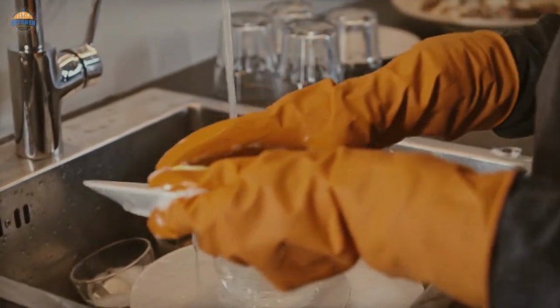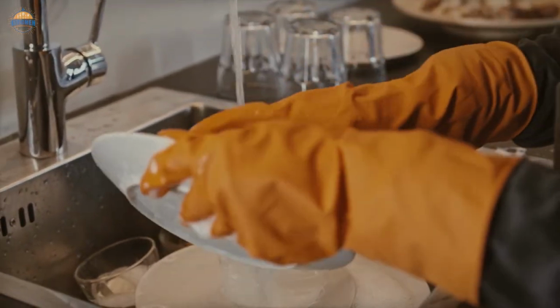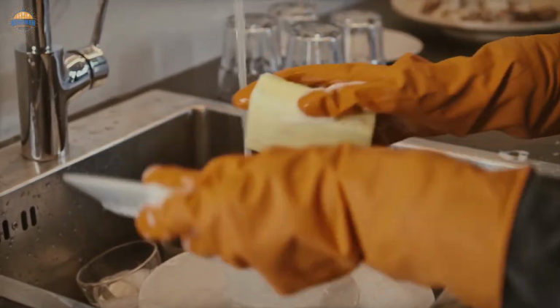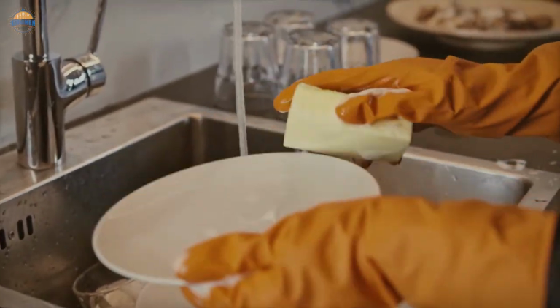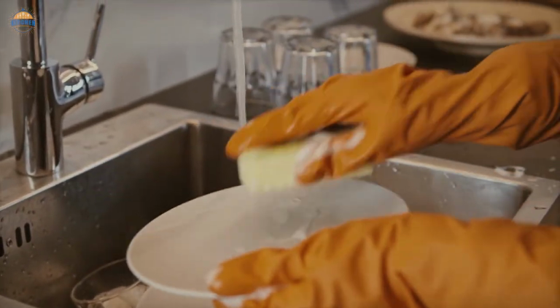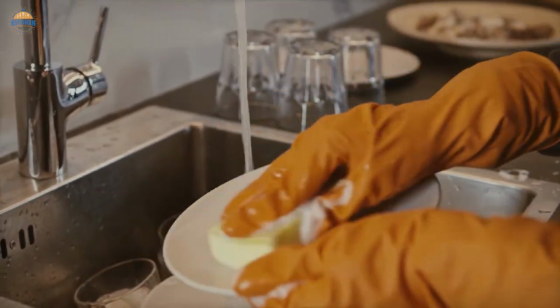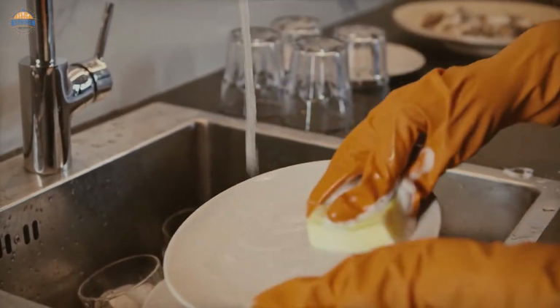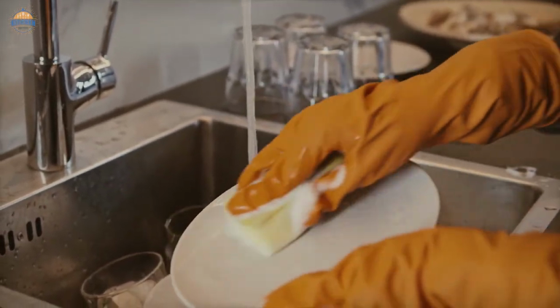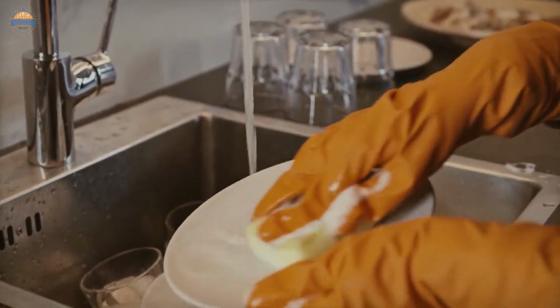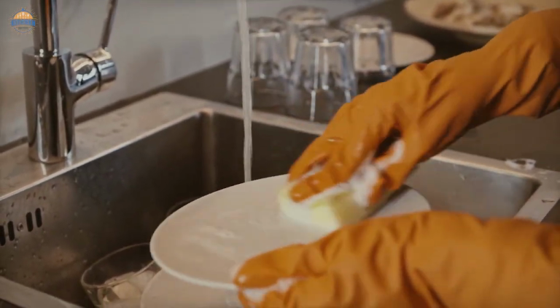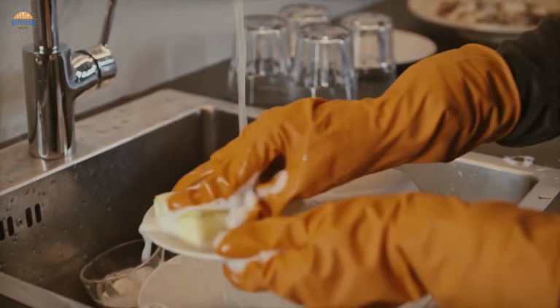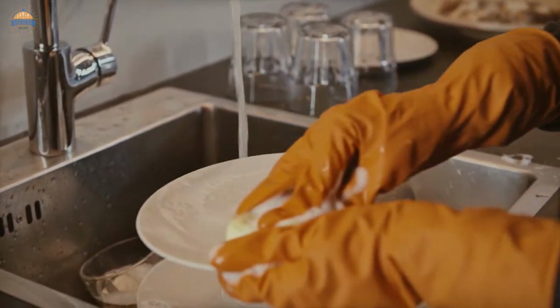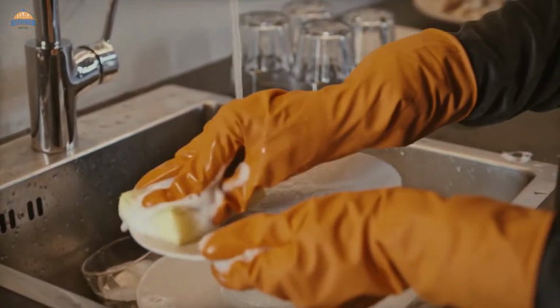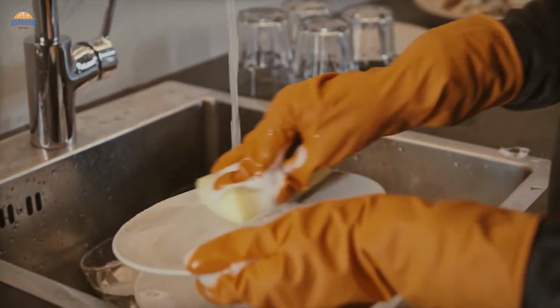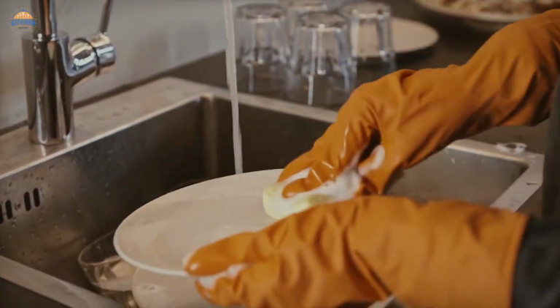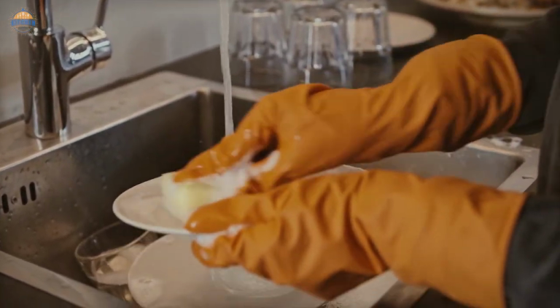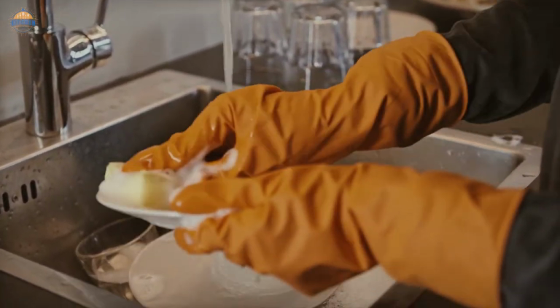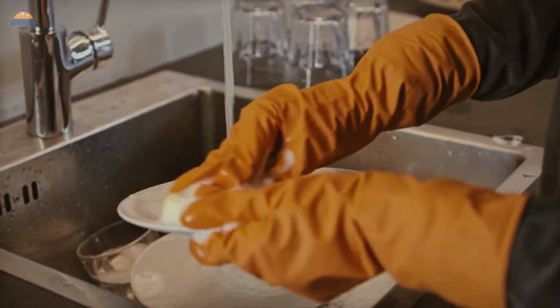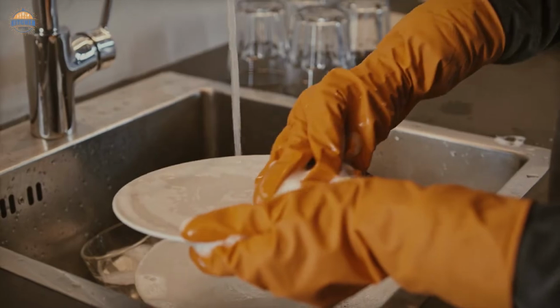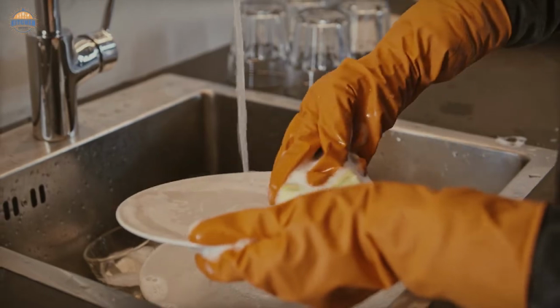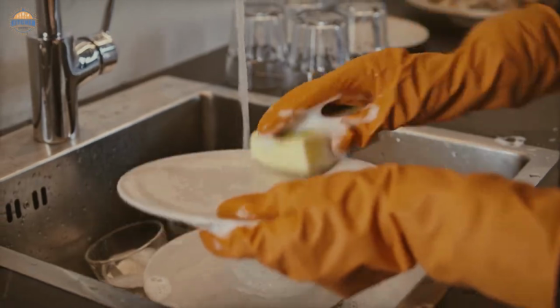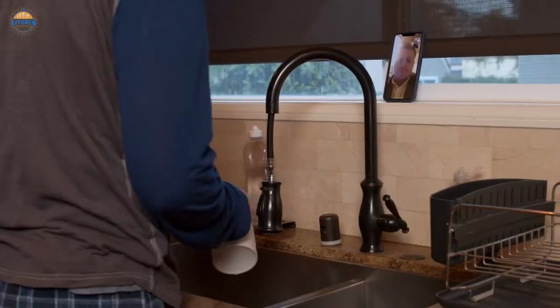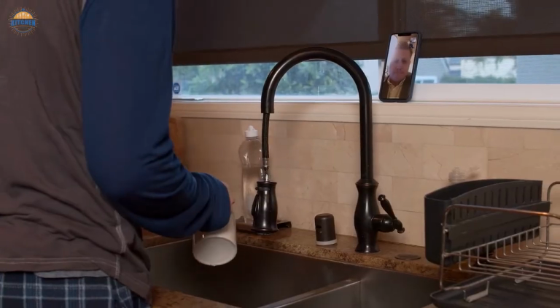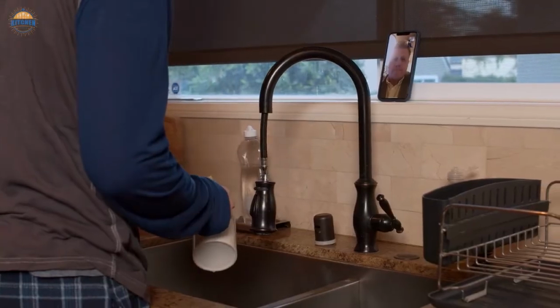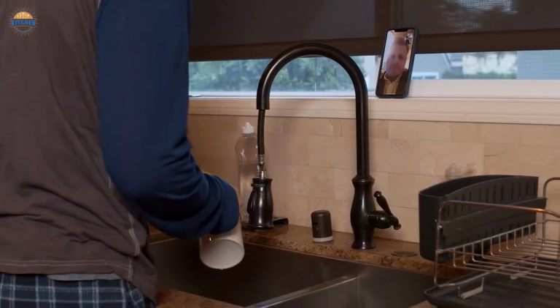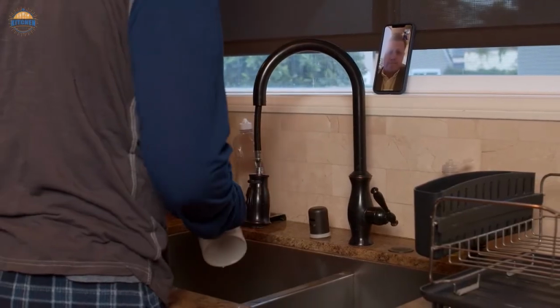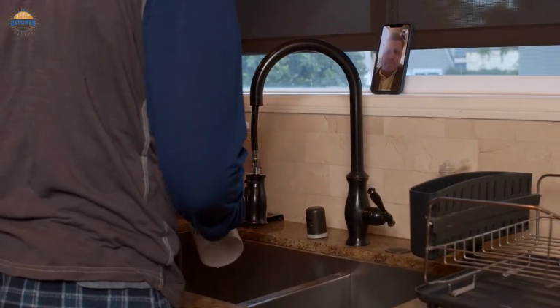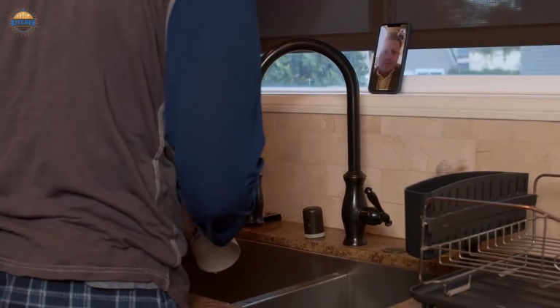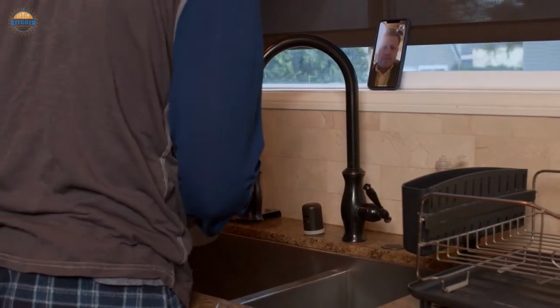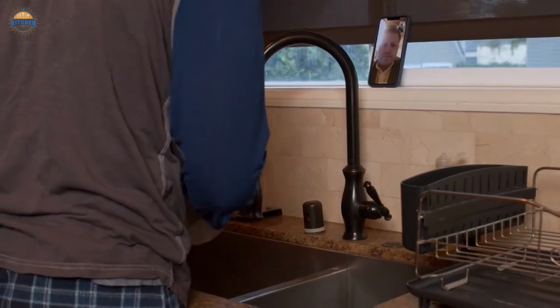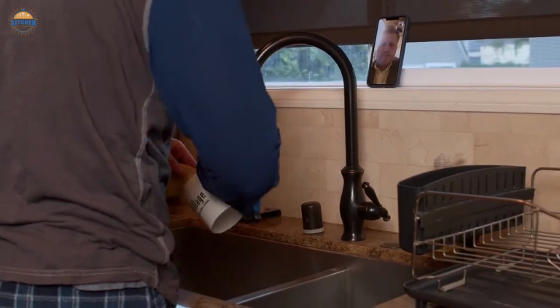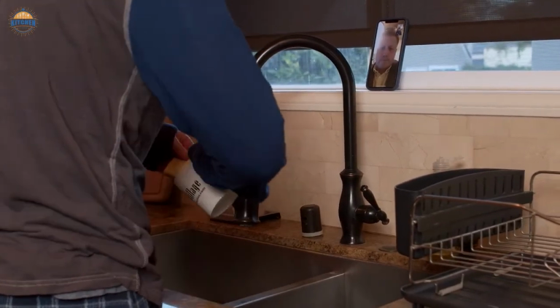There are a few things you need to keep in mind when shopping for a kitchen sink faucet: size, style, and function.